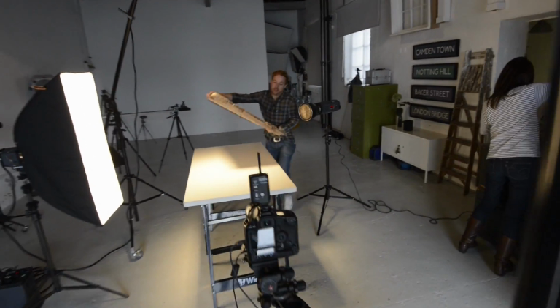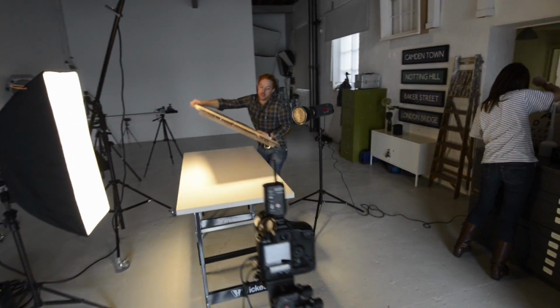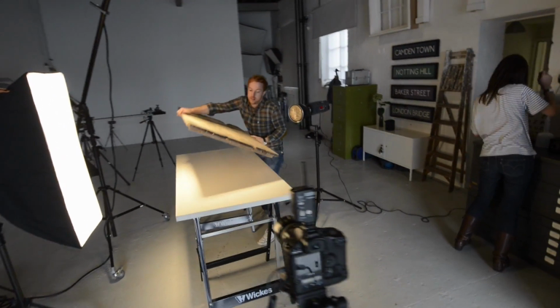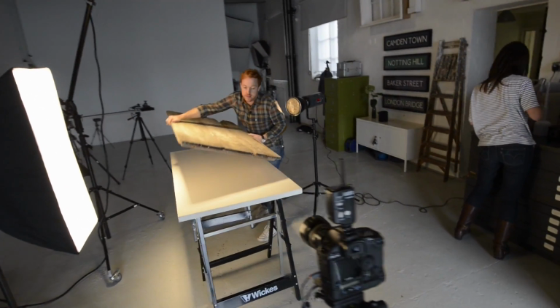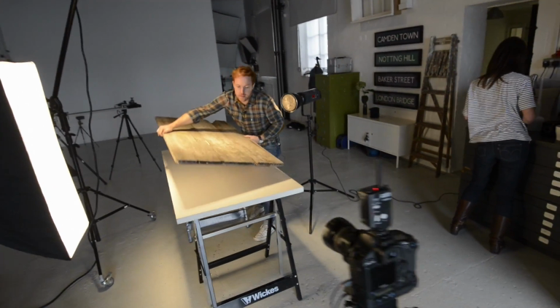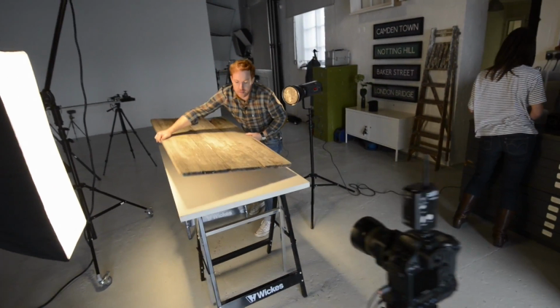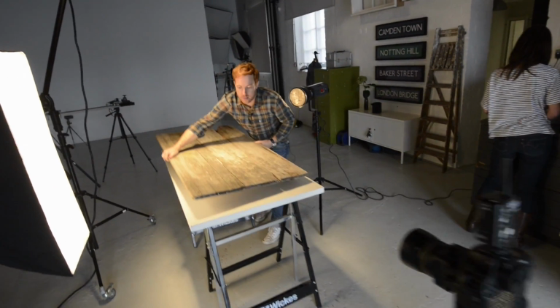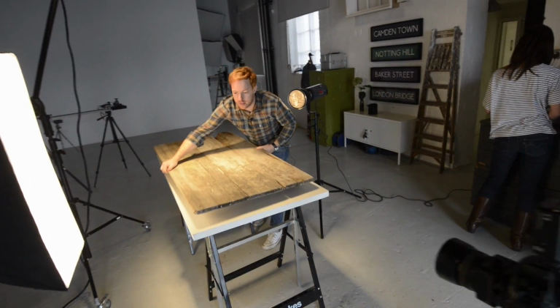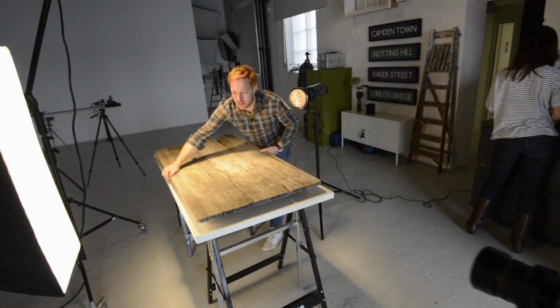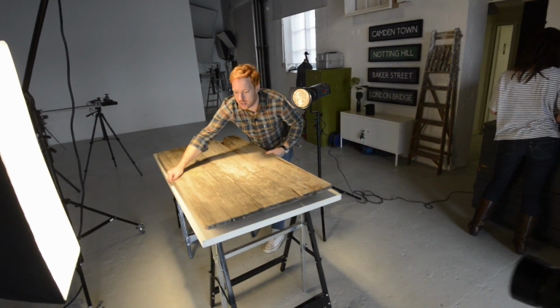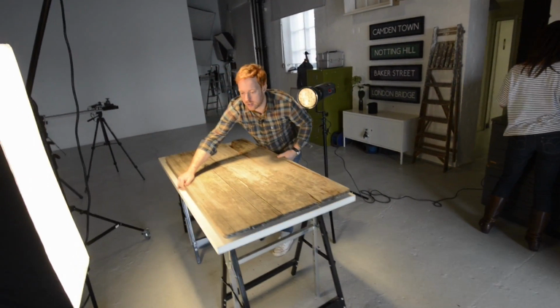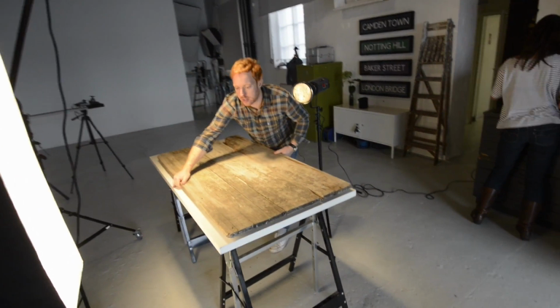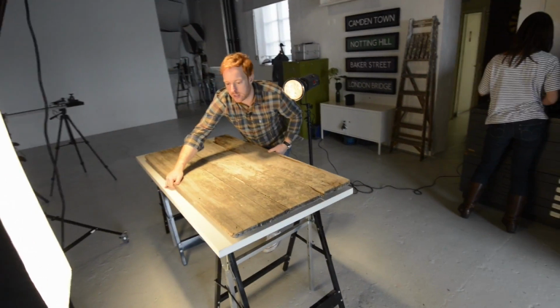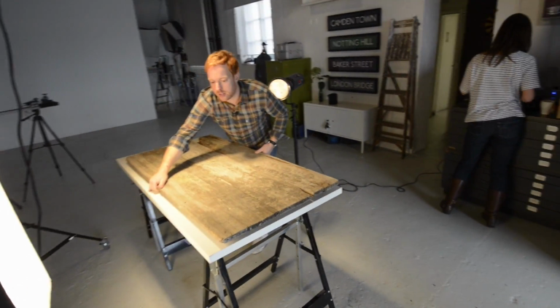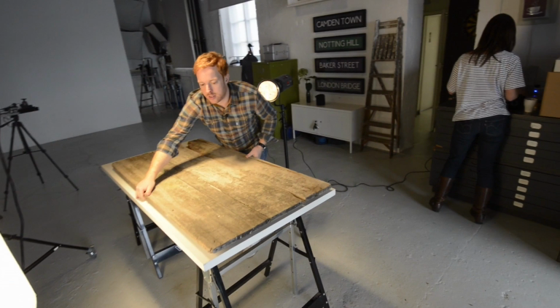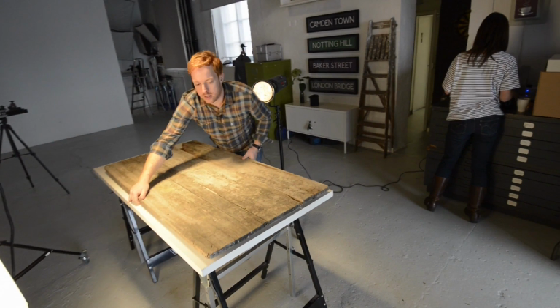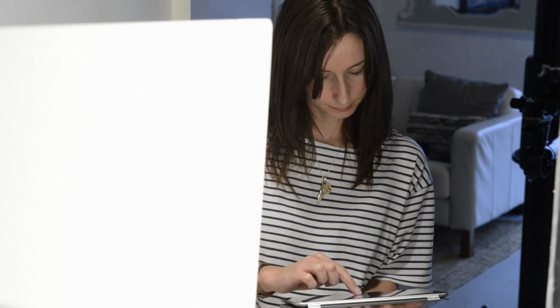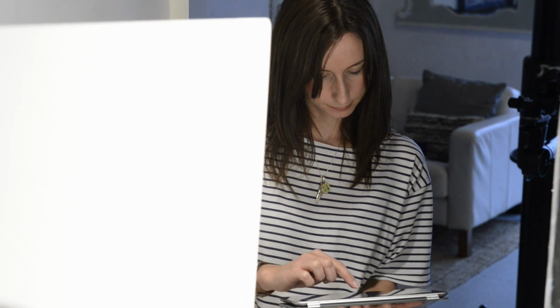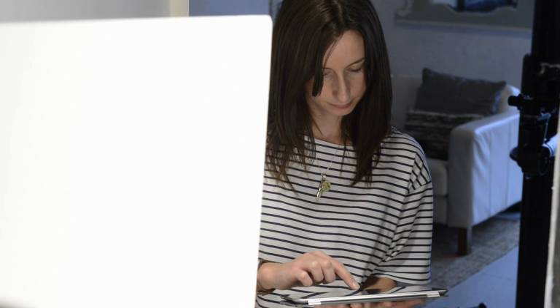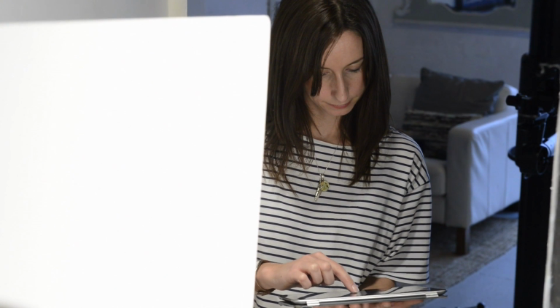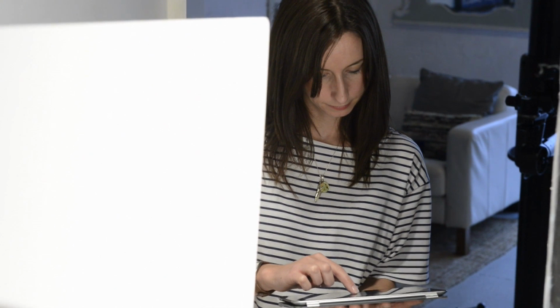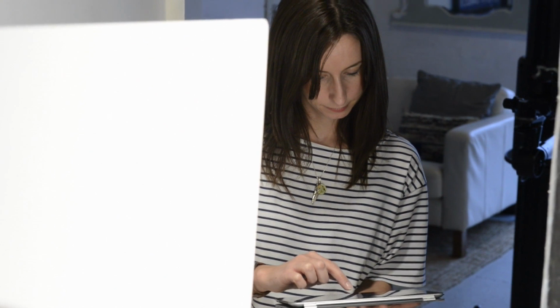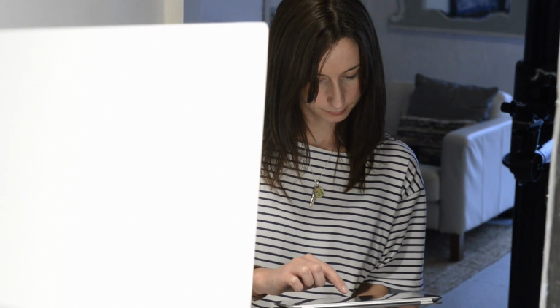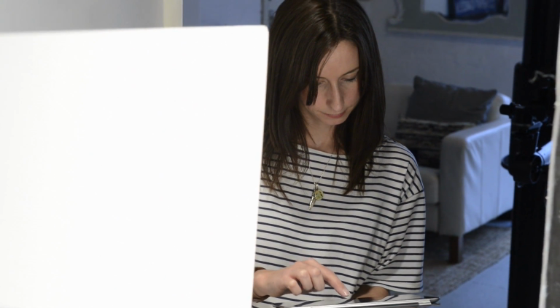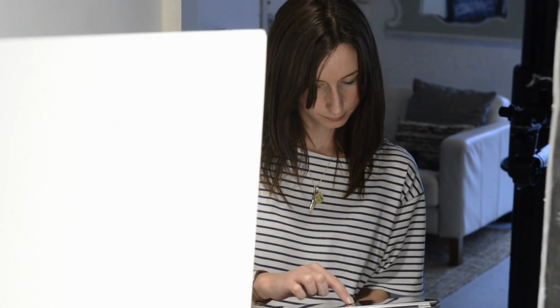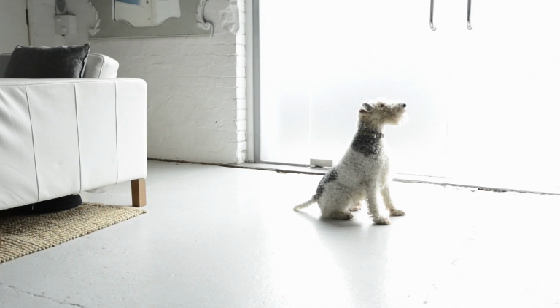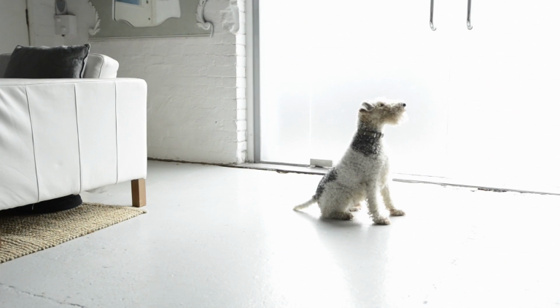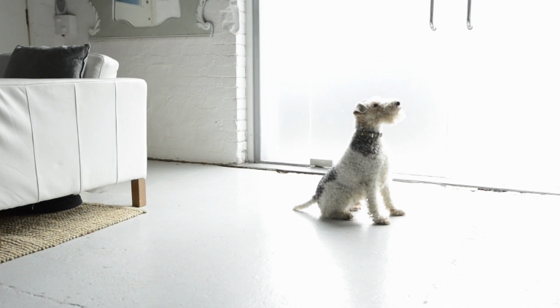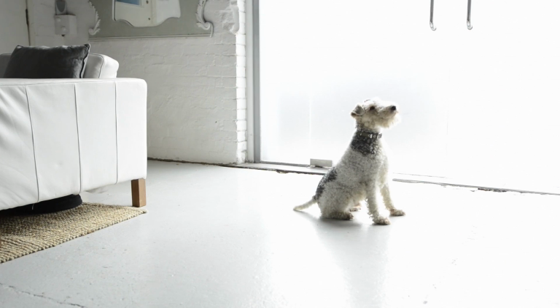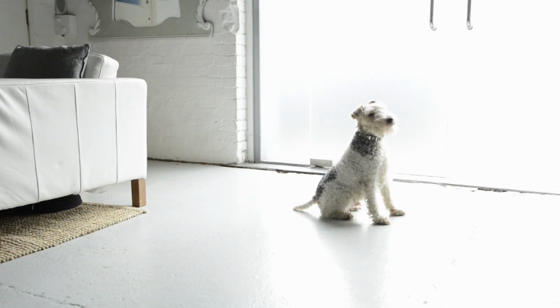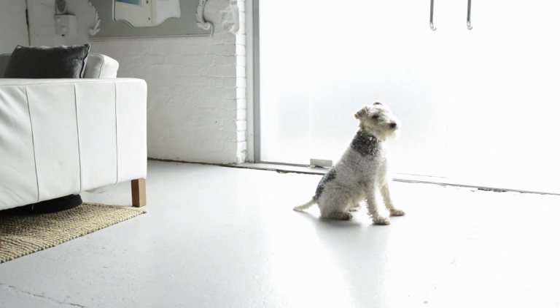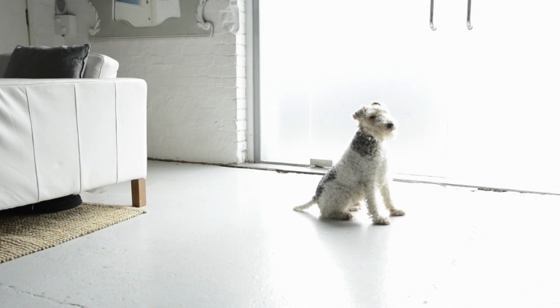There are three of us in the PhotoRed team. There's me, my wife who is a stylist, and our dog Taylor.